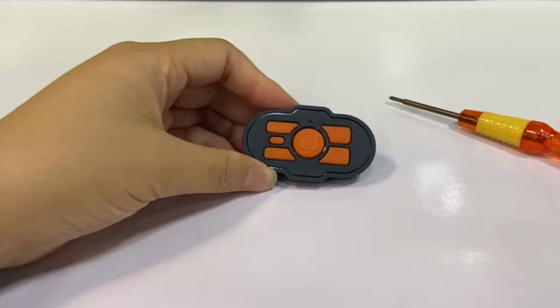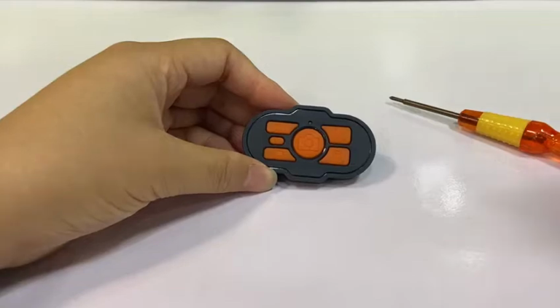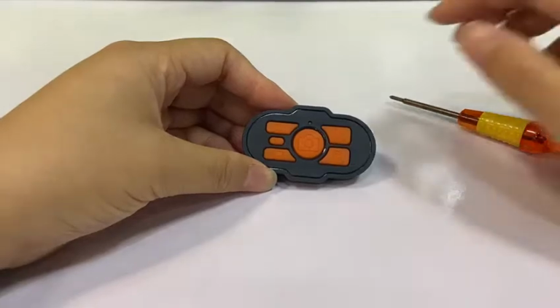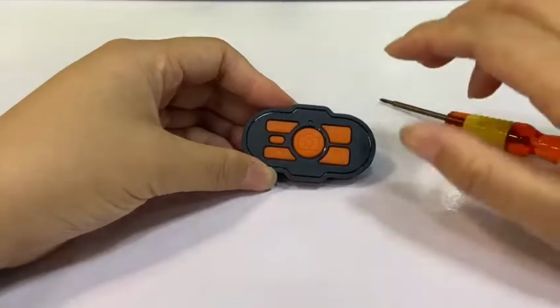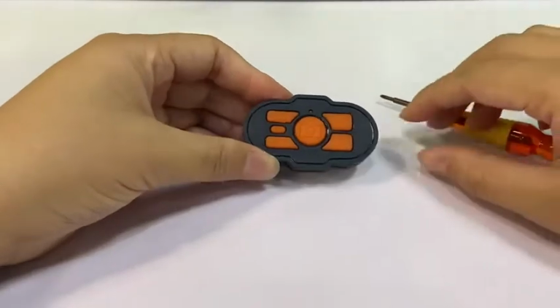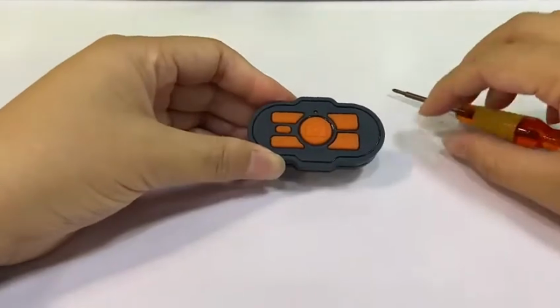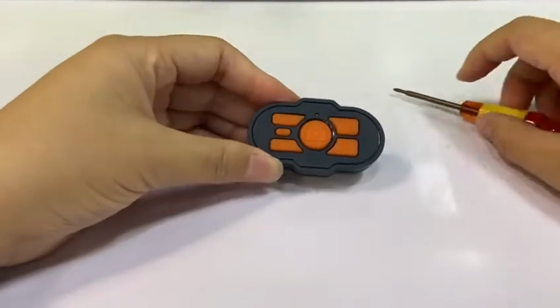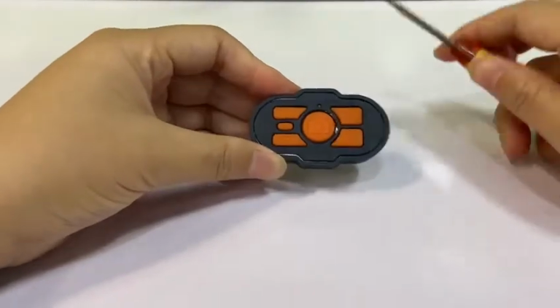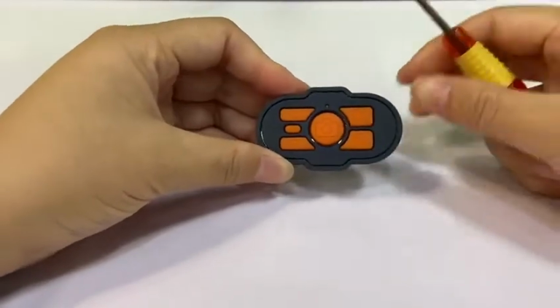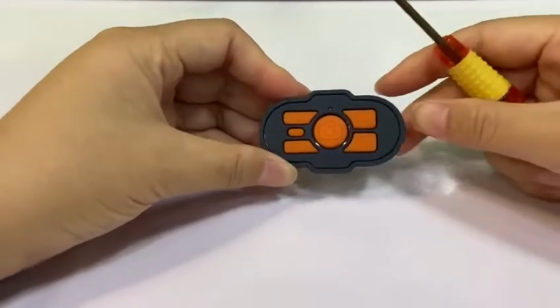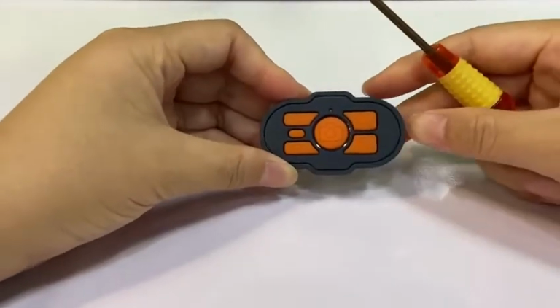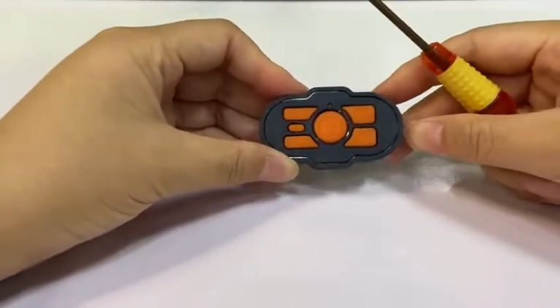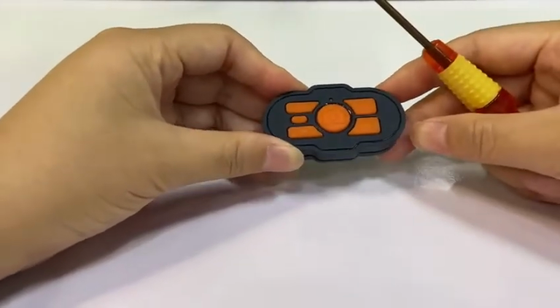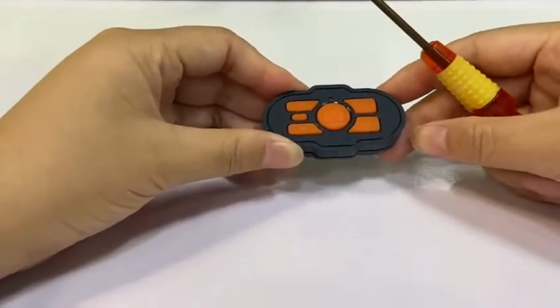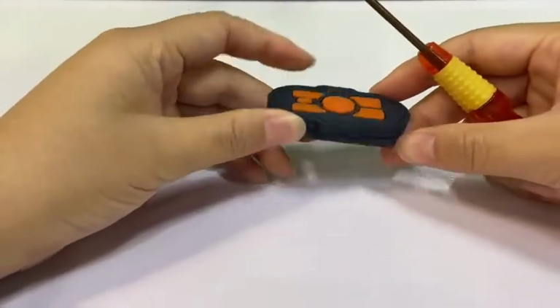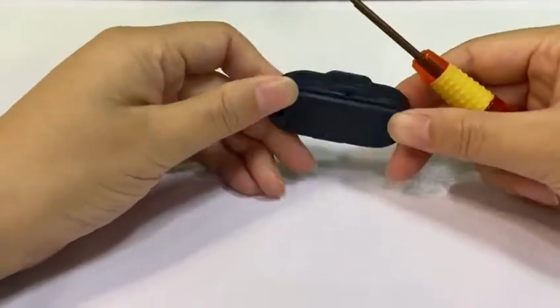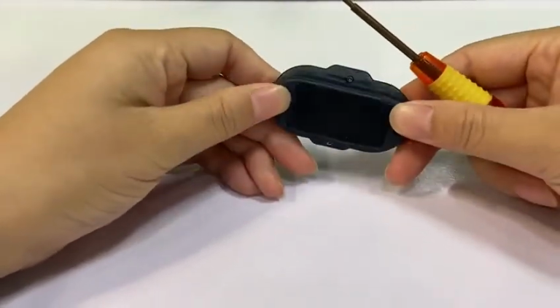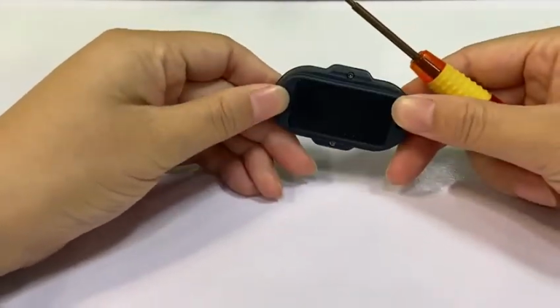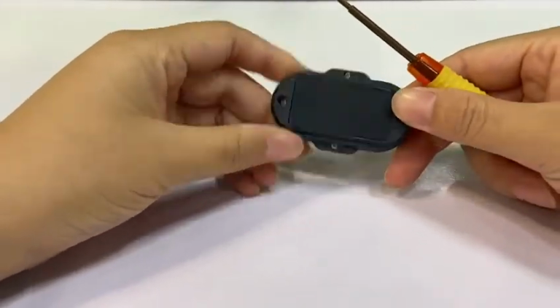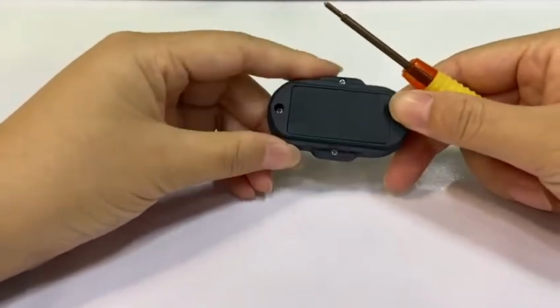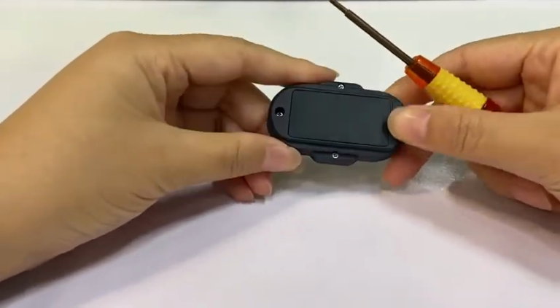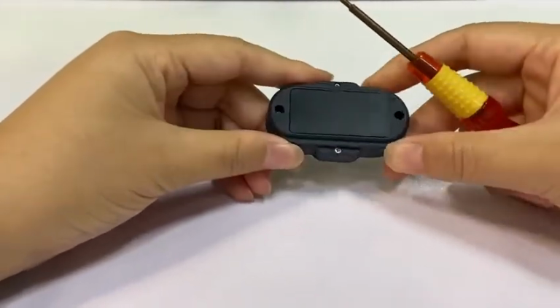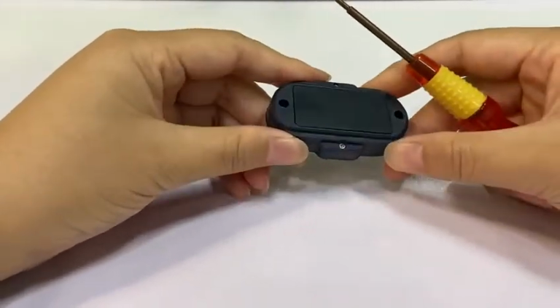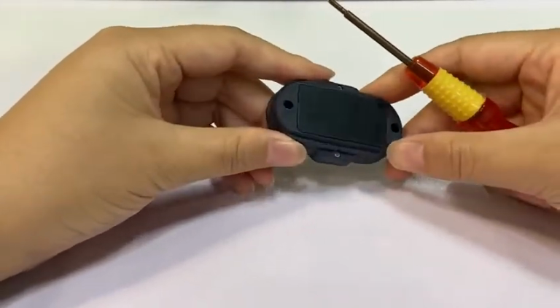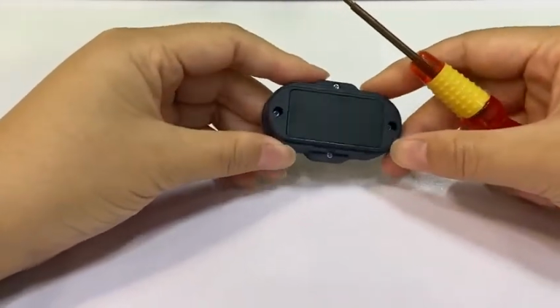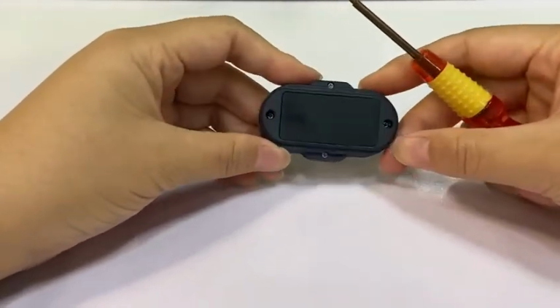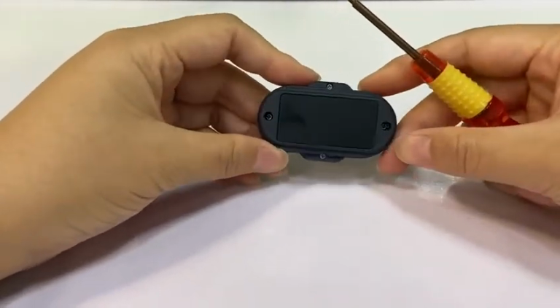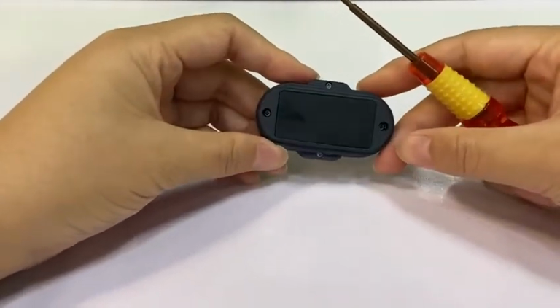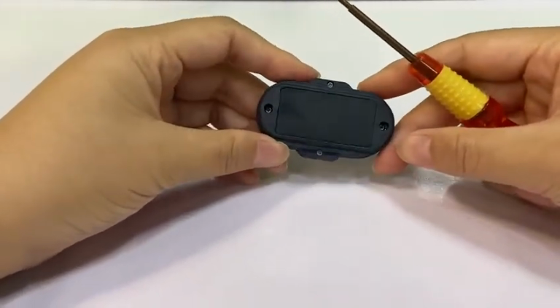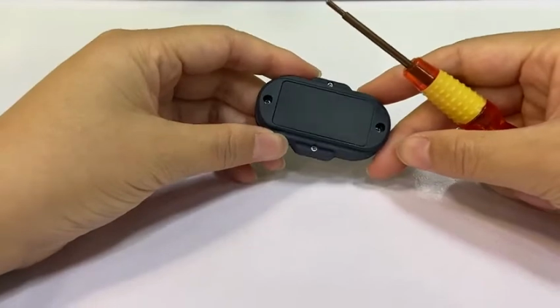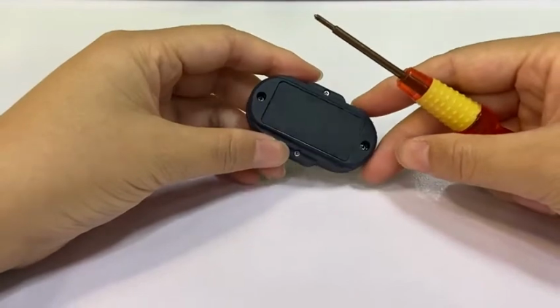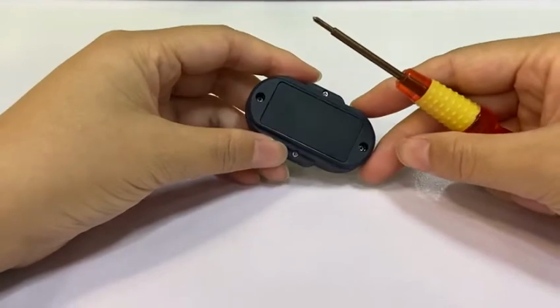This is a Bluetooth controller. And how to change the batteries?